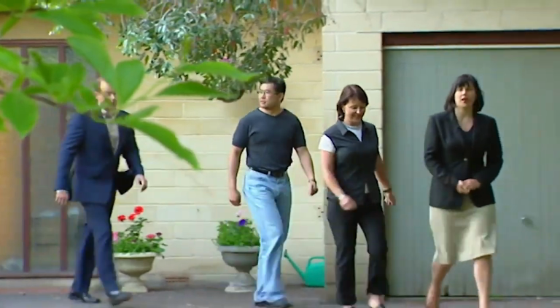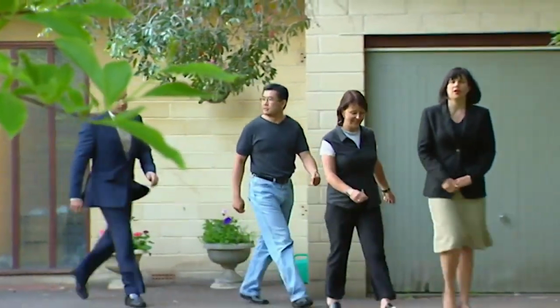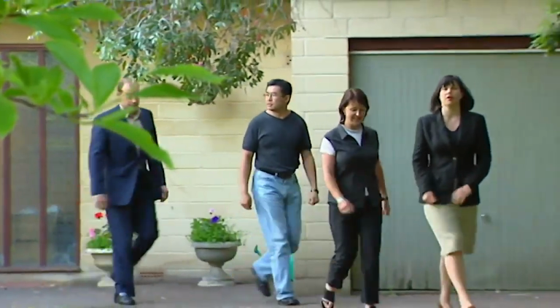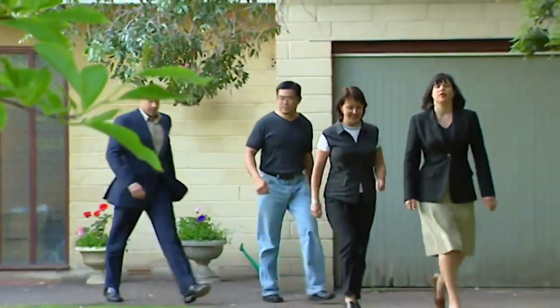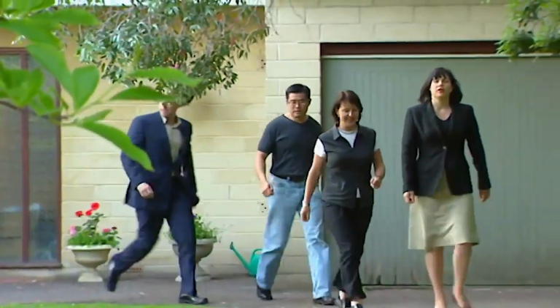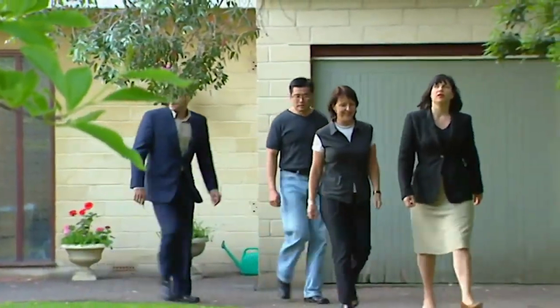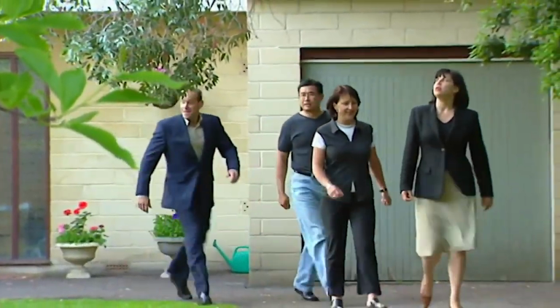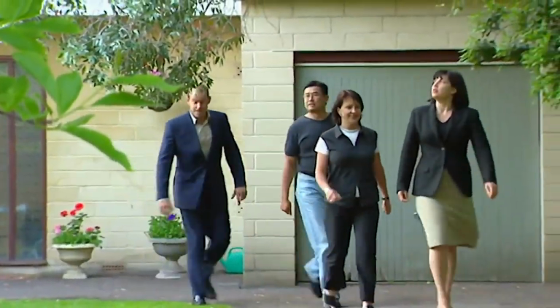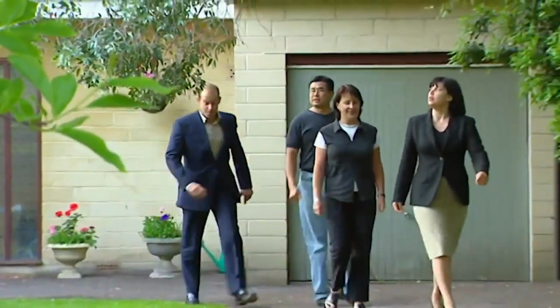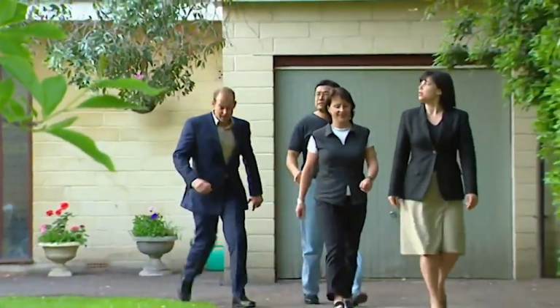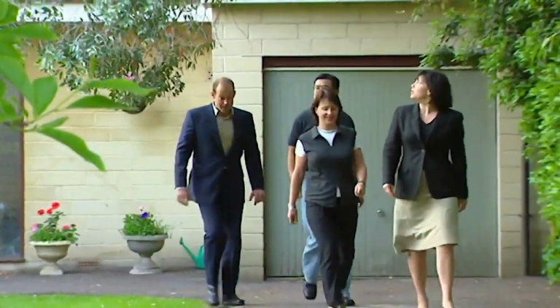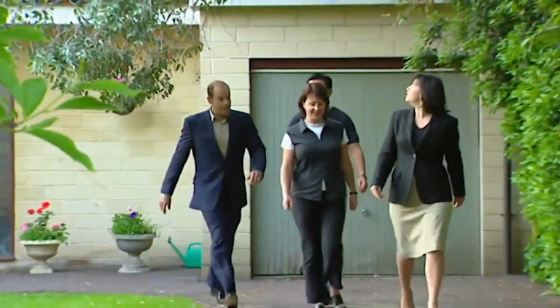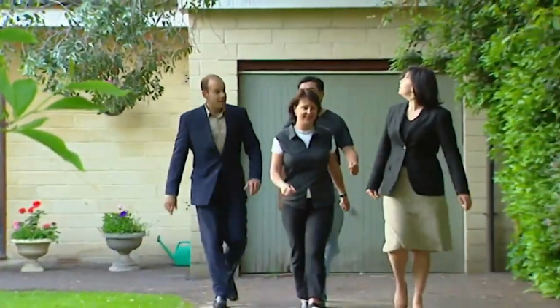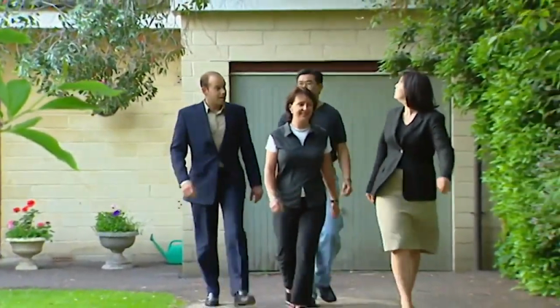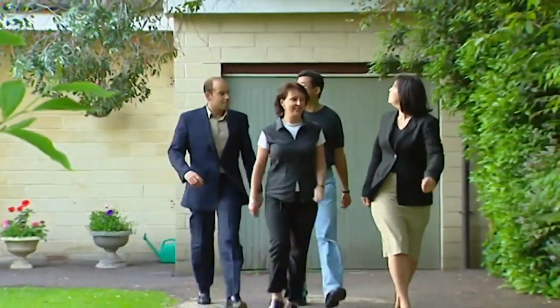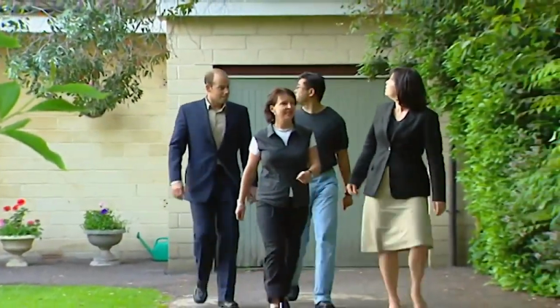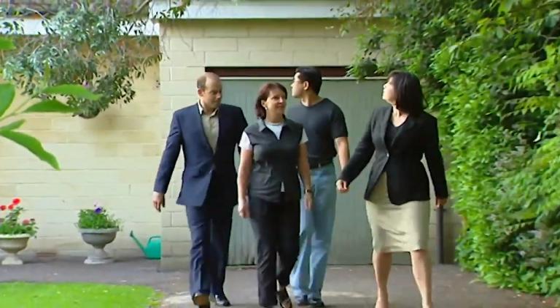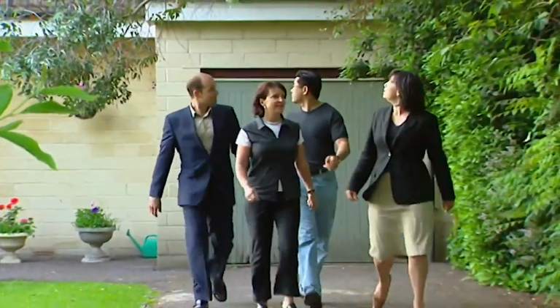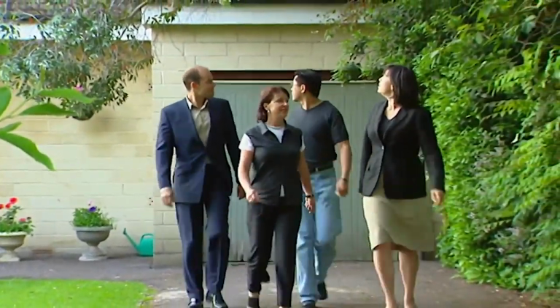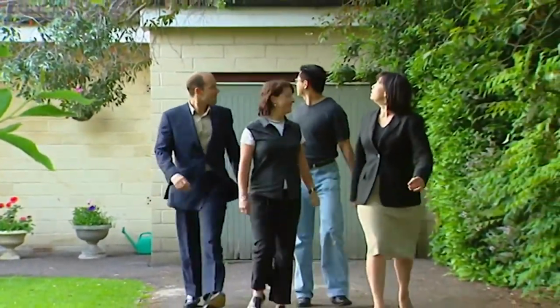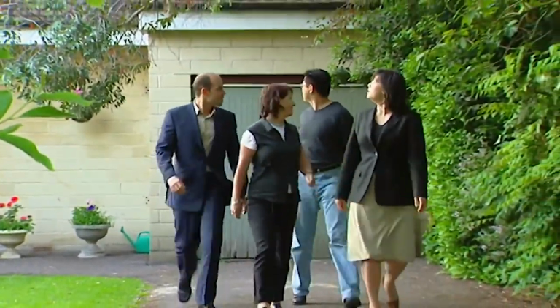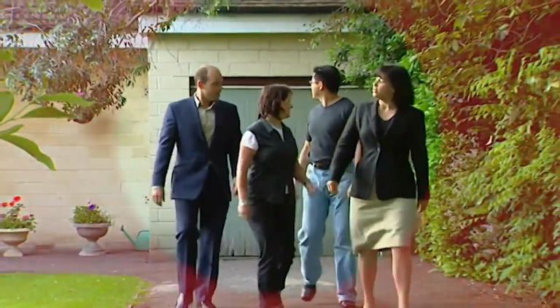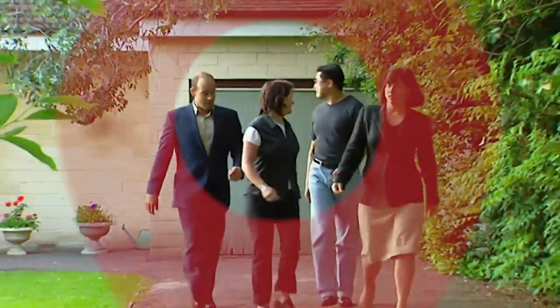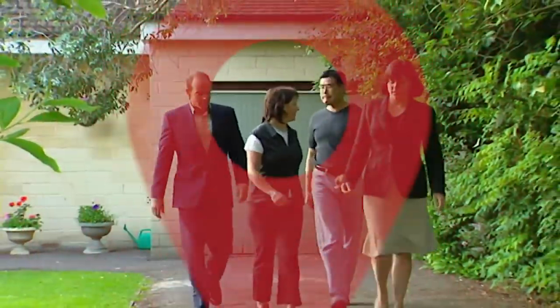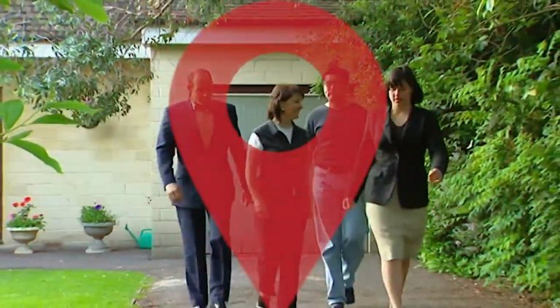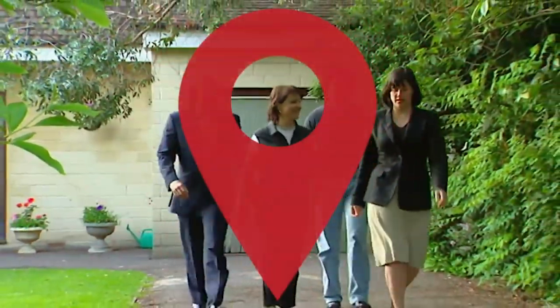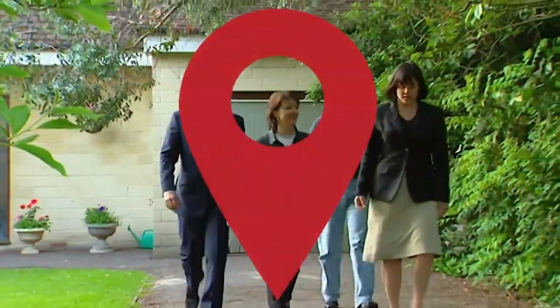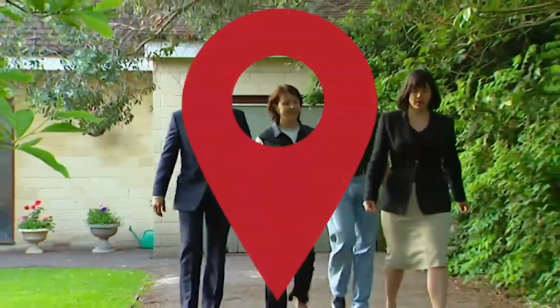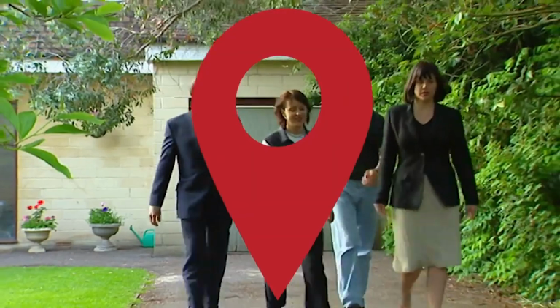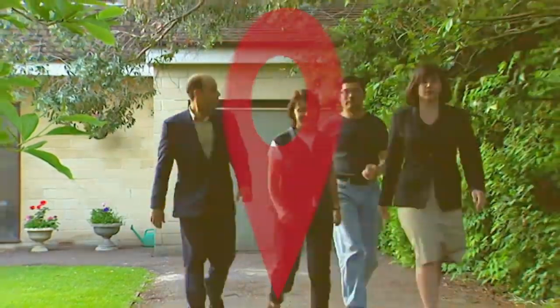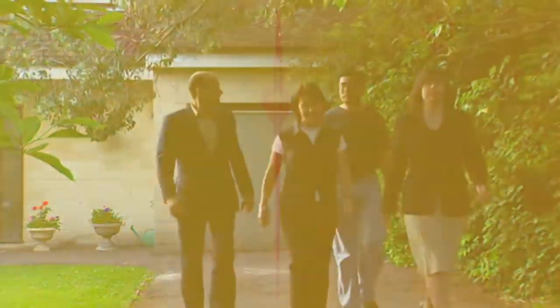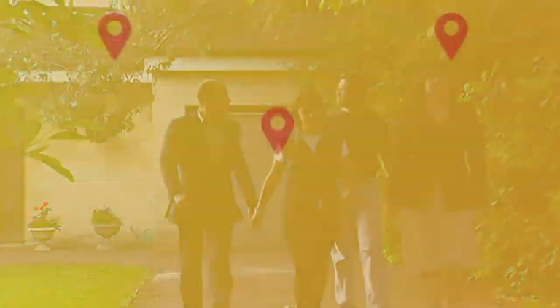But on the downside, time is starting to run out. We've shown them four good properties and none of them fit the bill.